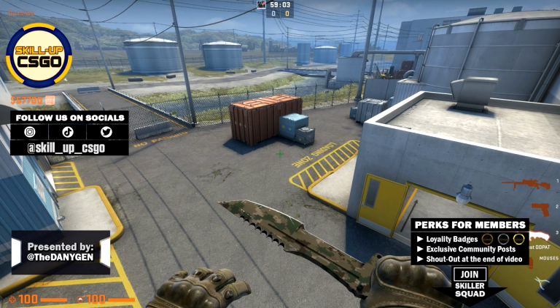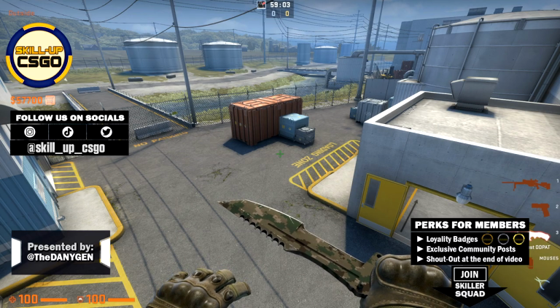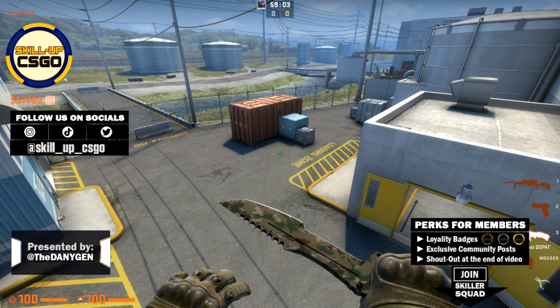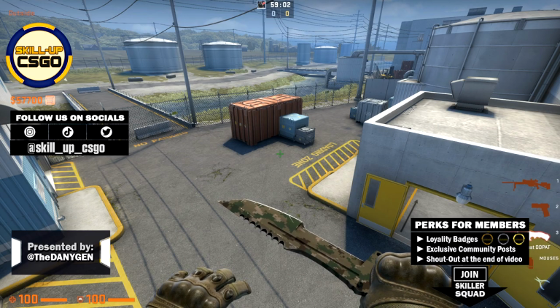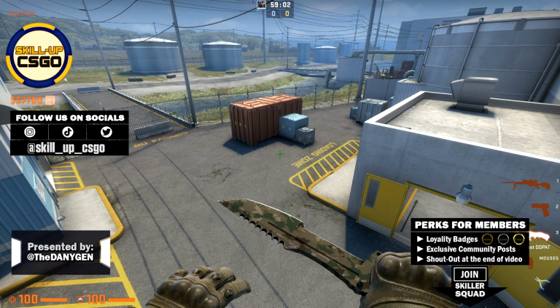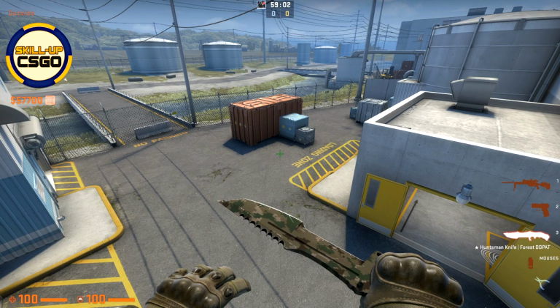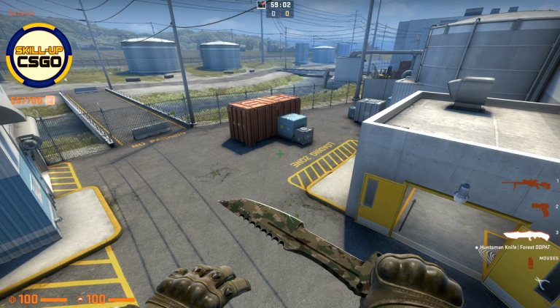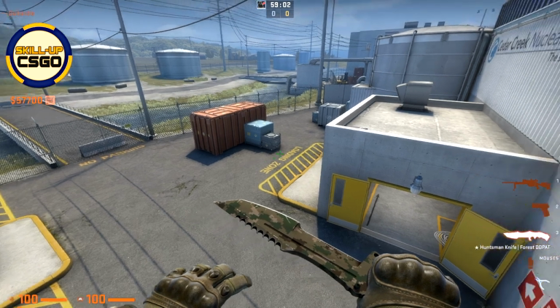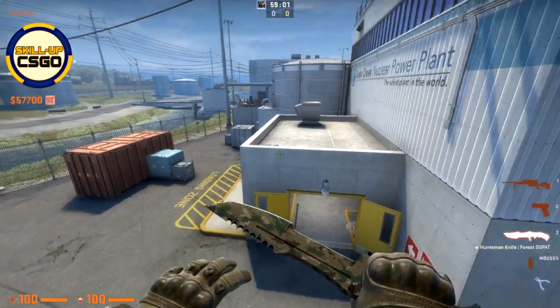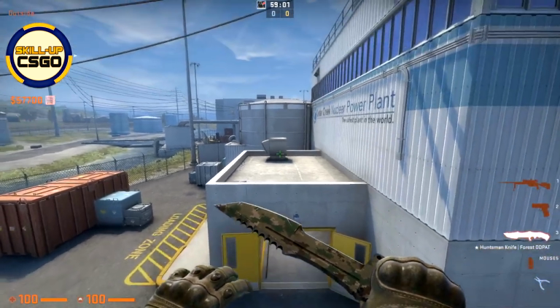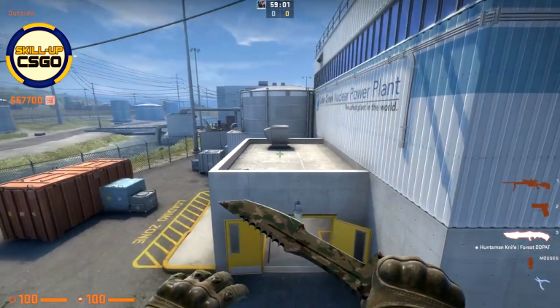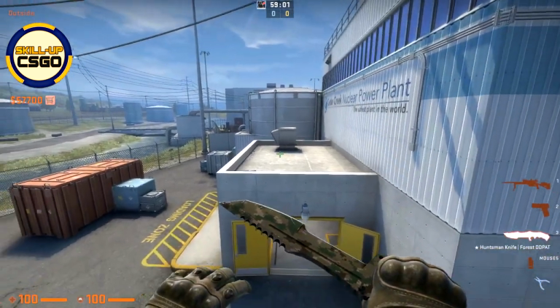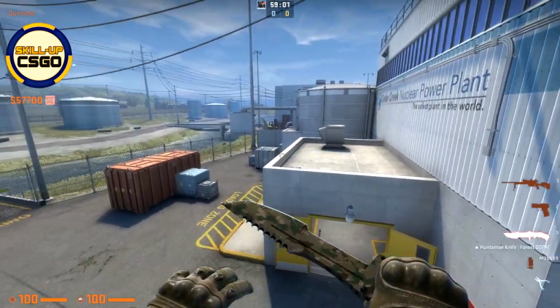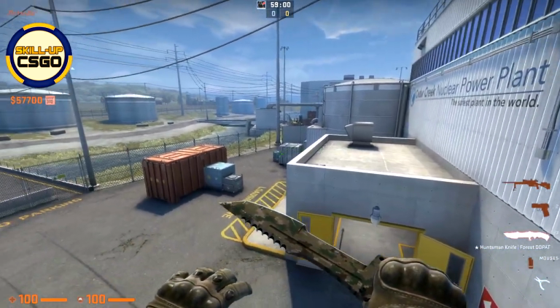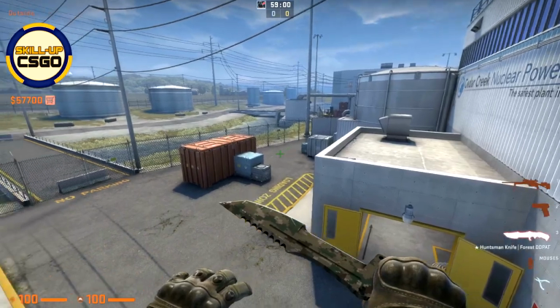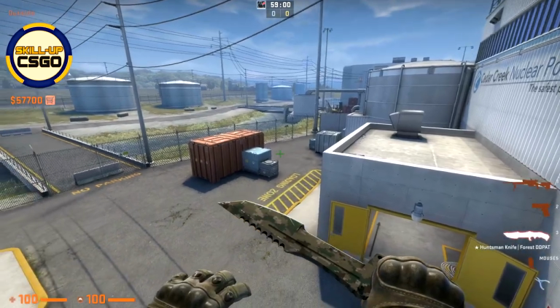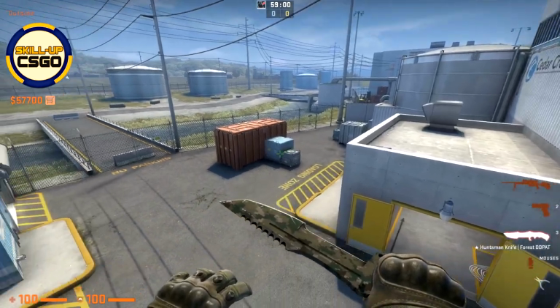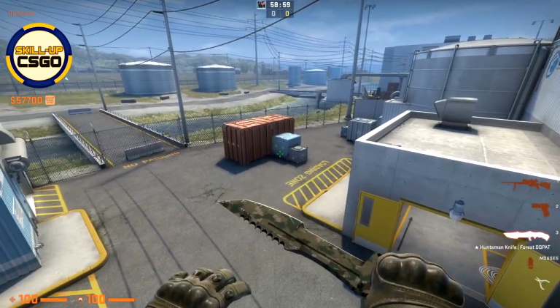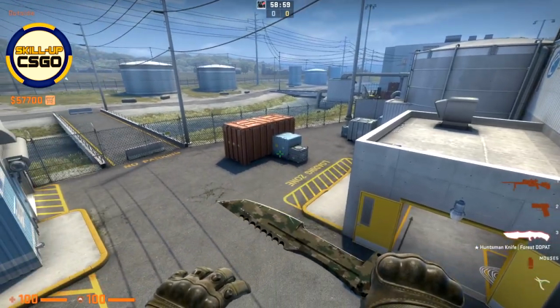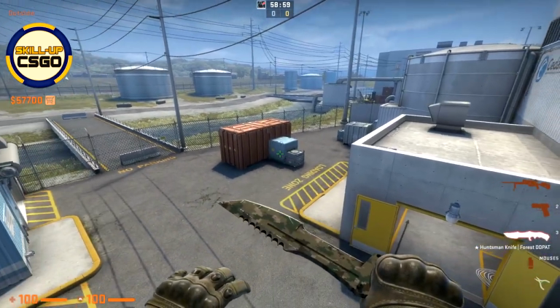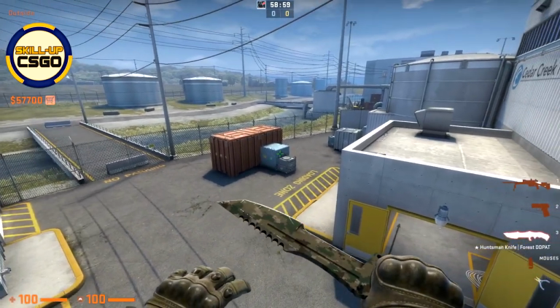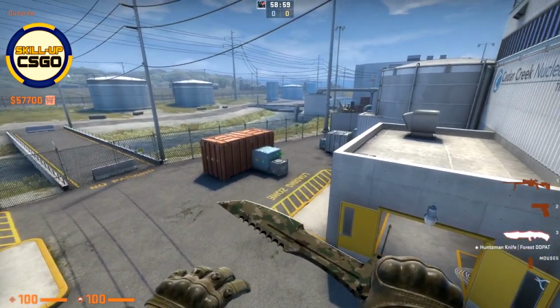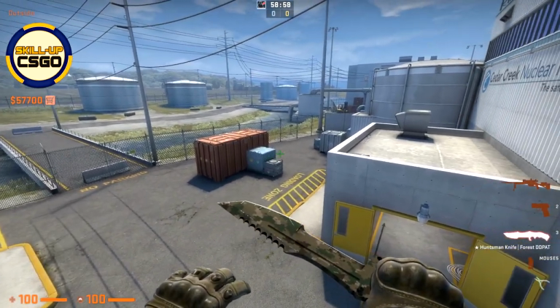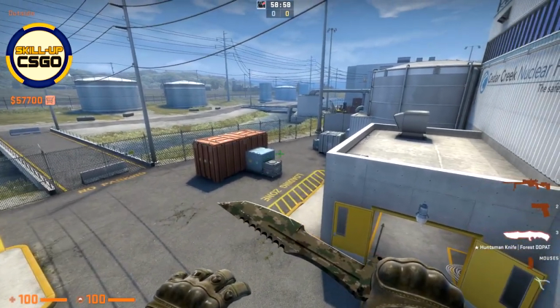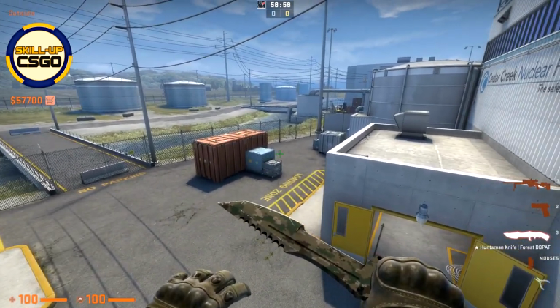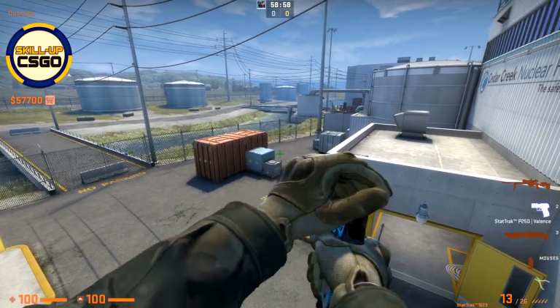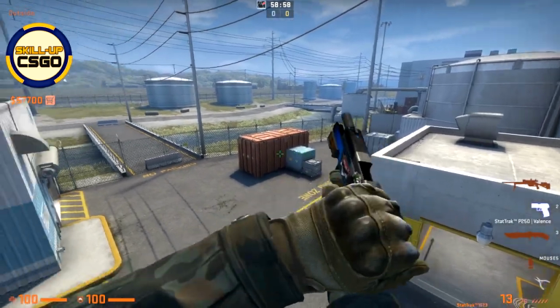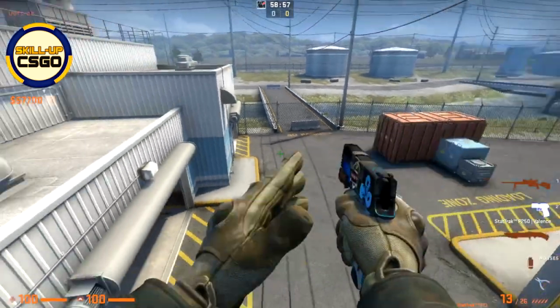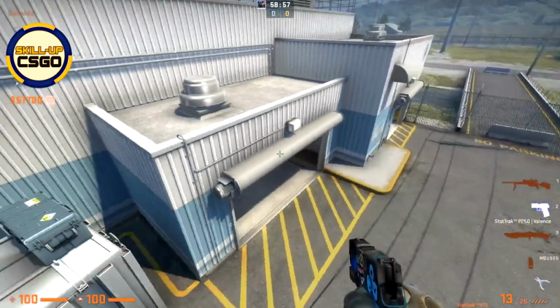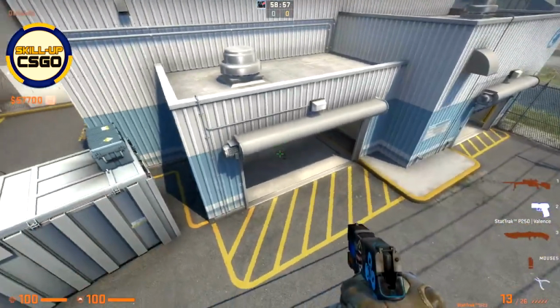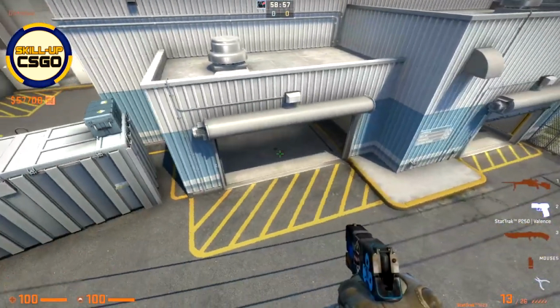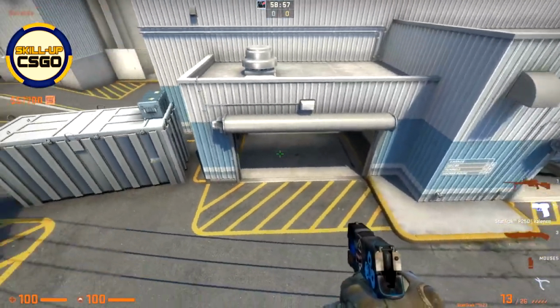So first of all let's start with some T smokes, and firstly I'd say that you want to throw your smoke at the start of the round towards the garage.